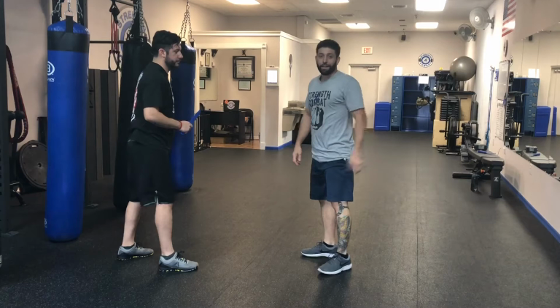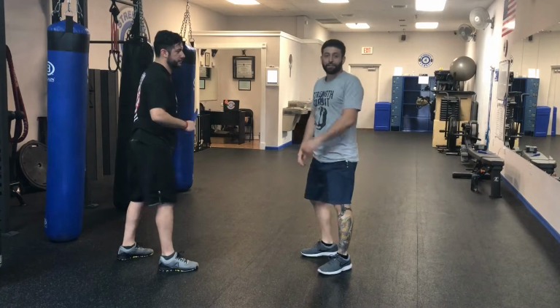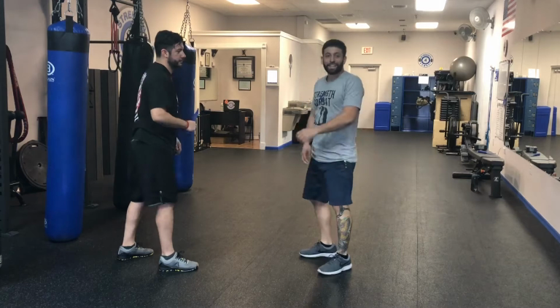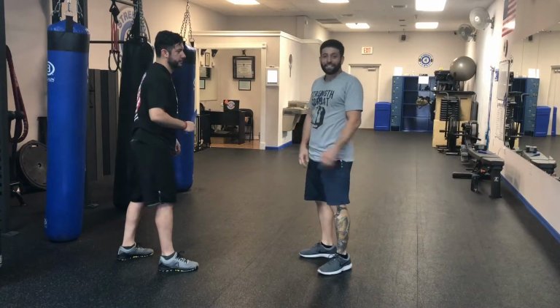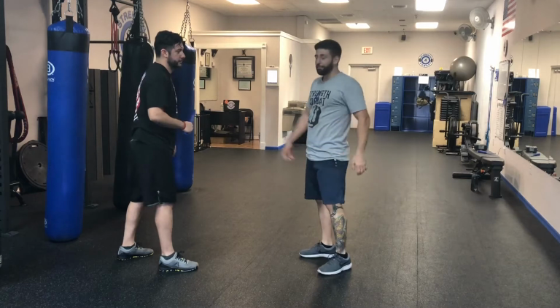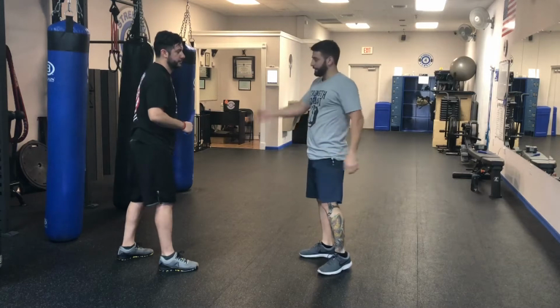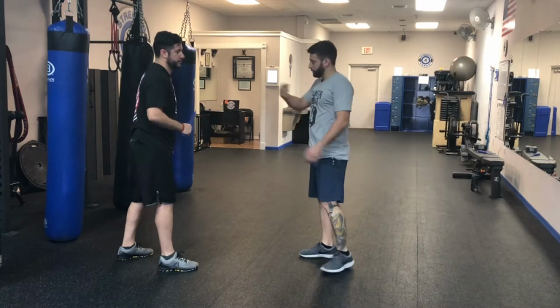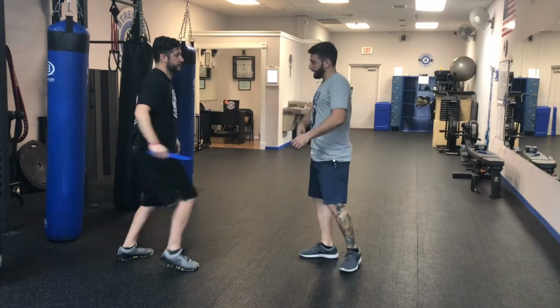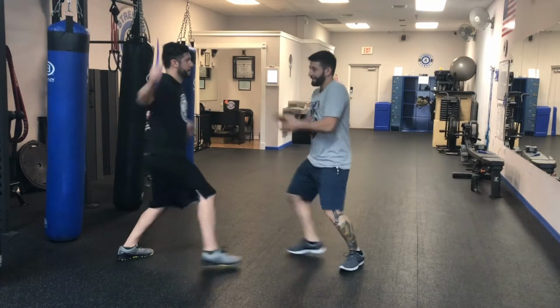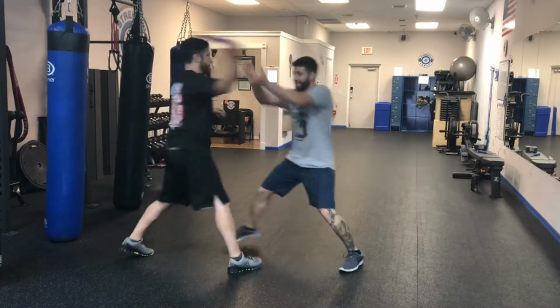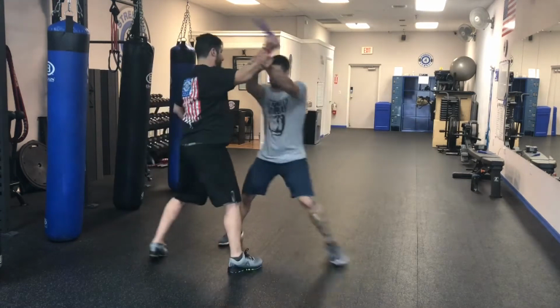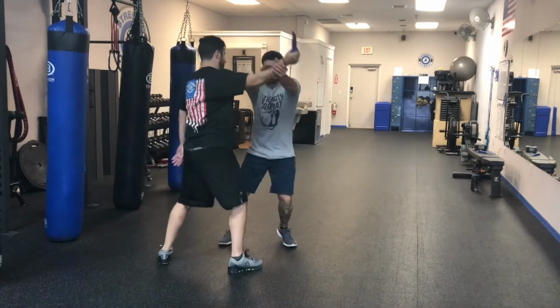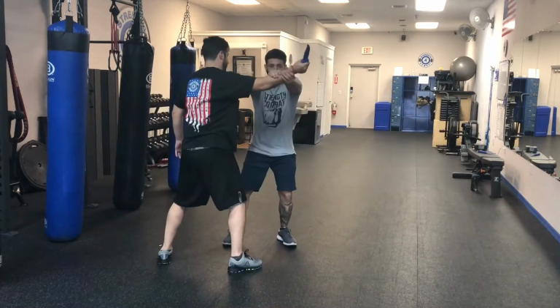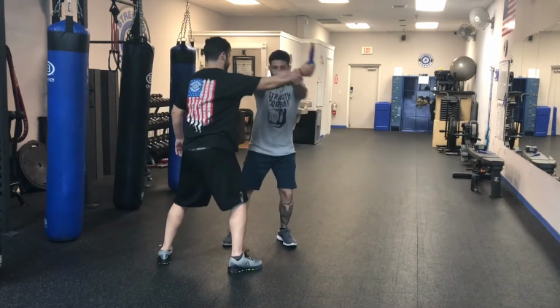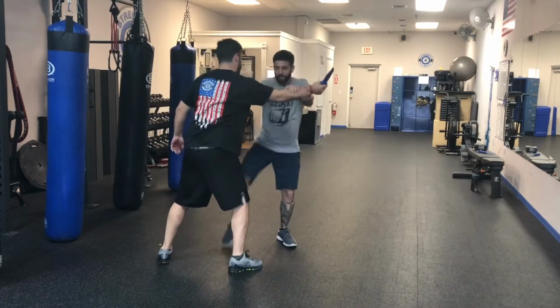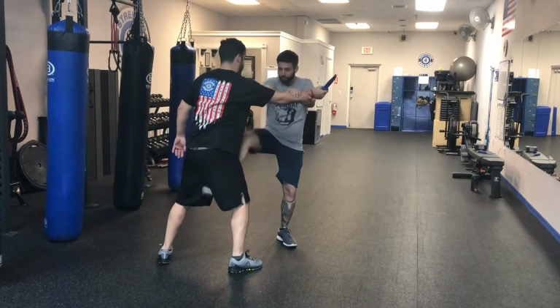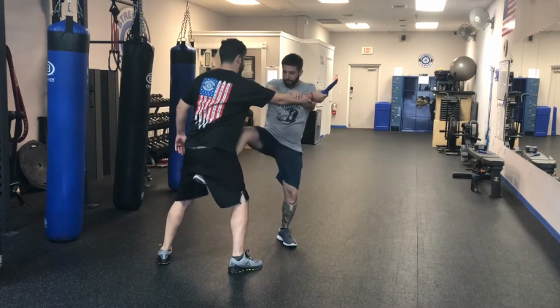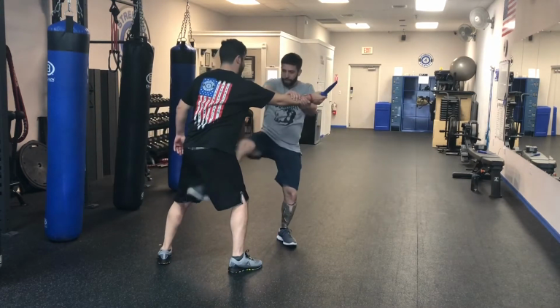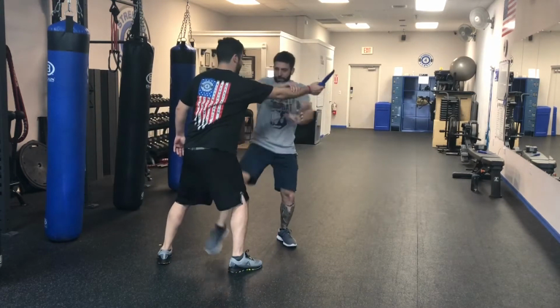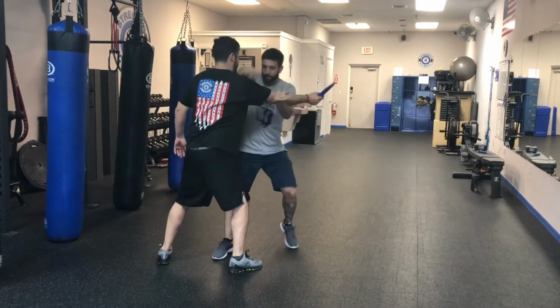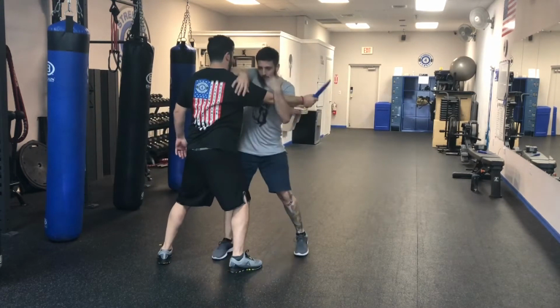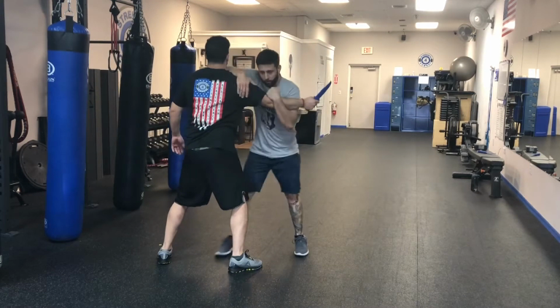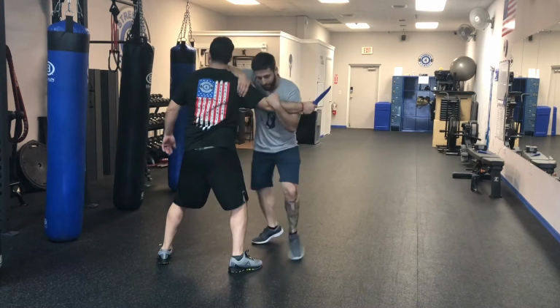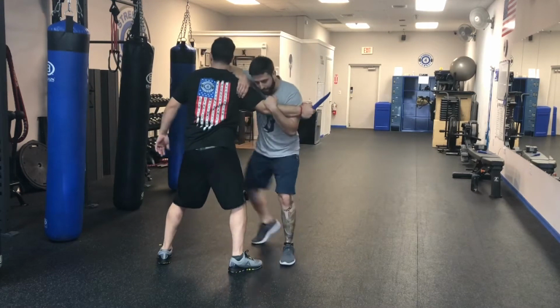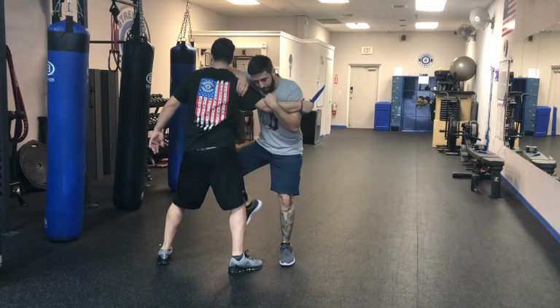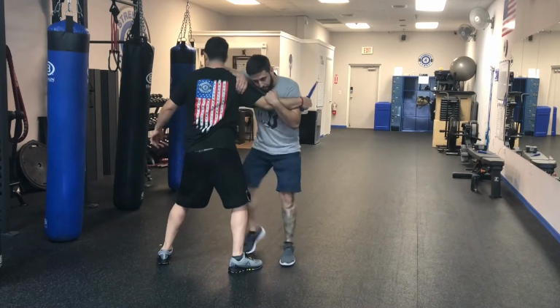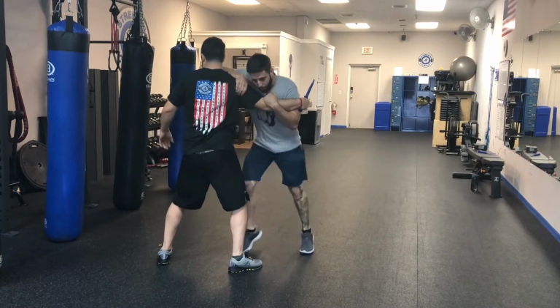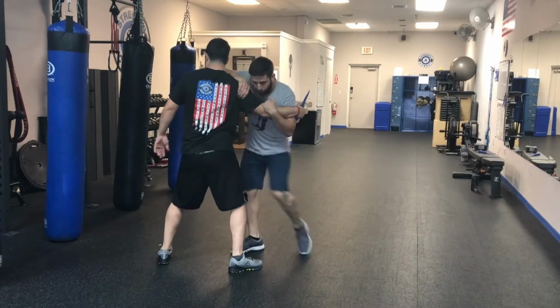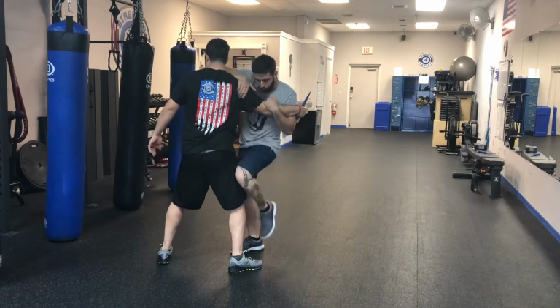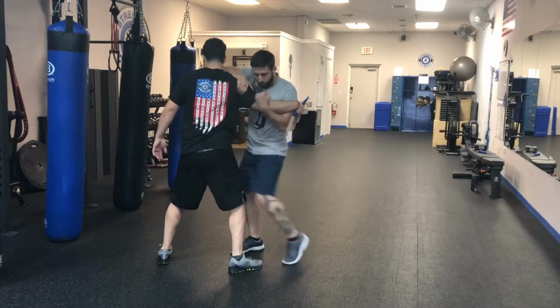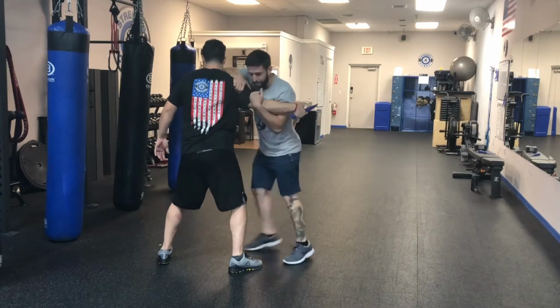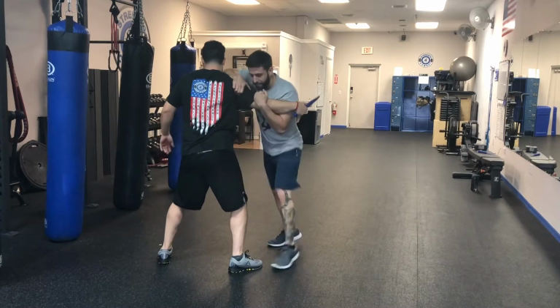Knife attack defense. When the guy attacks, move to the side, grab, kick, close the distance, throw some knees.